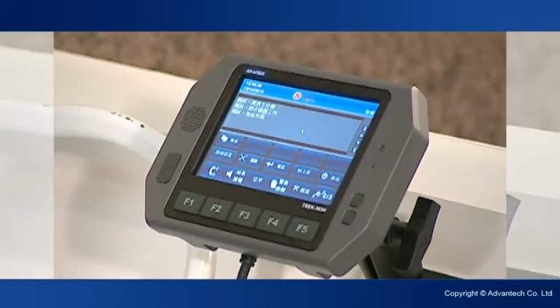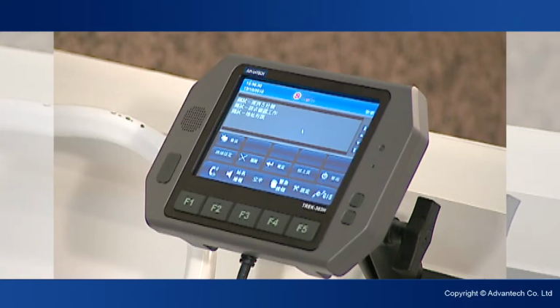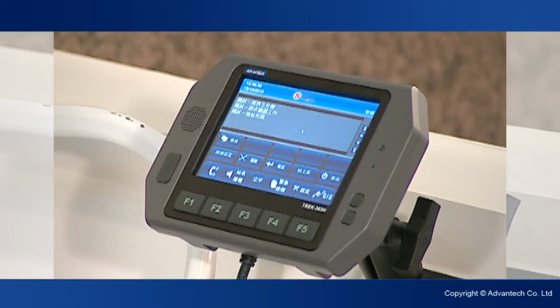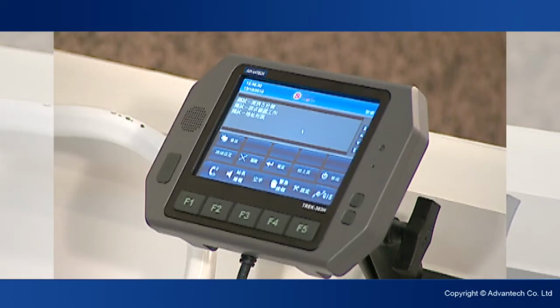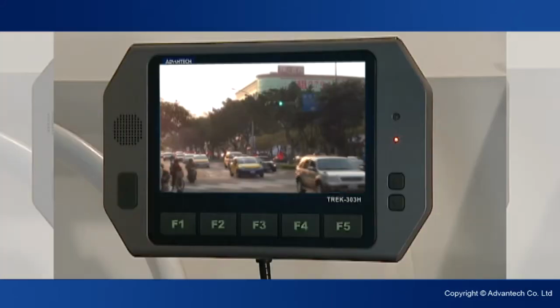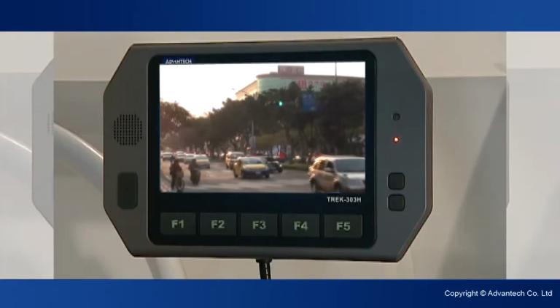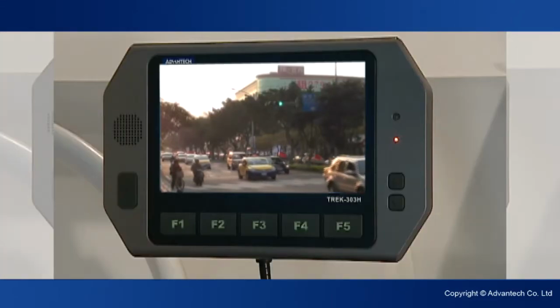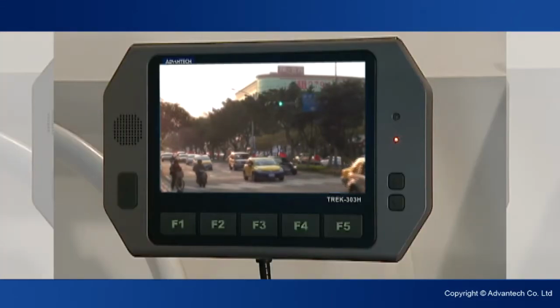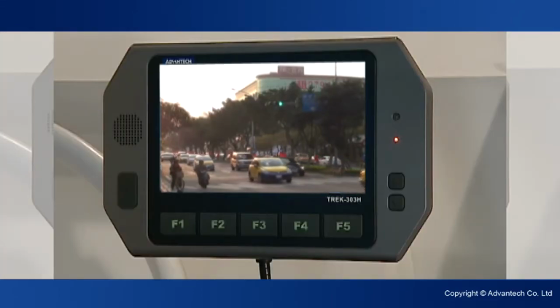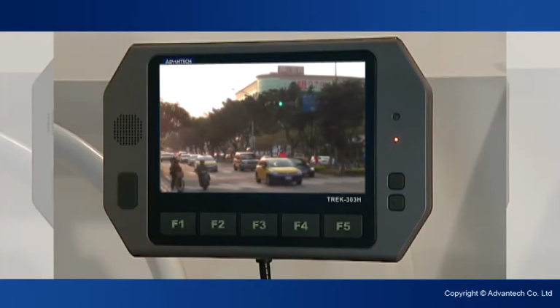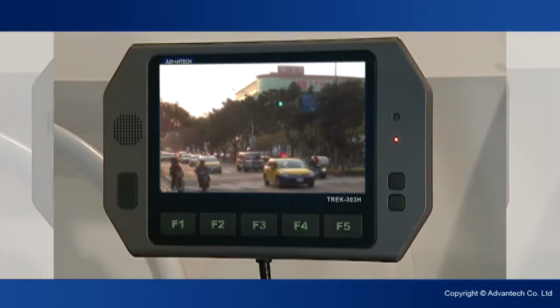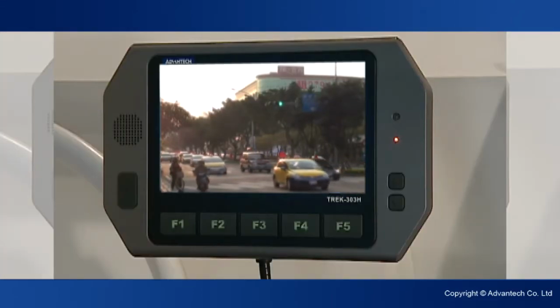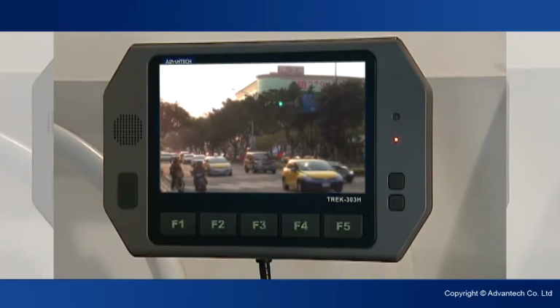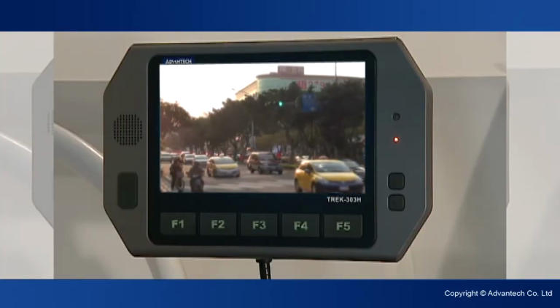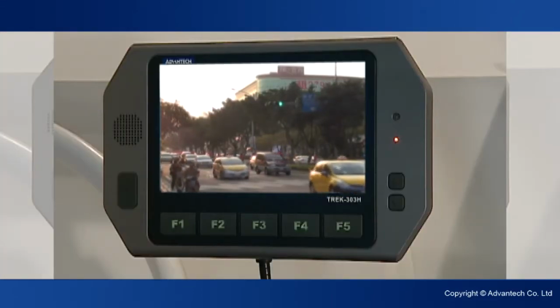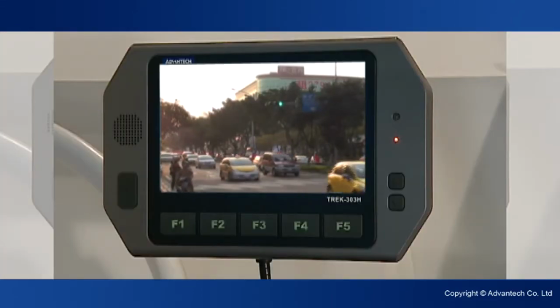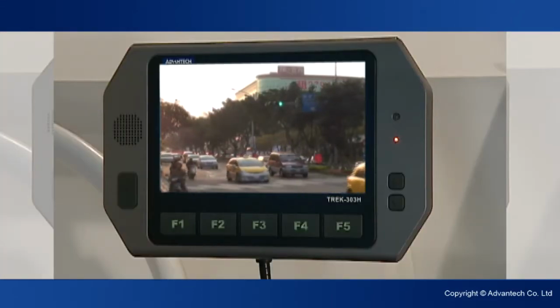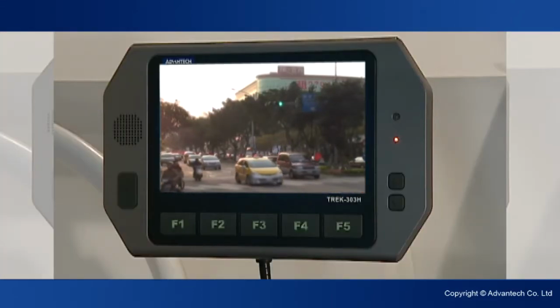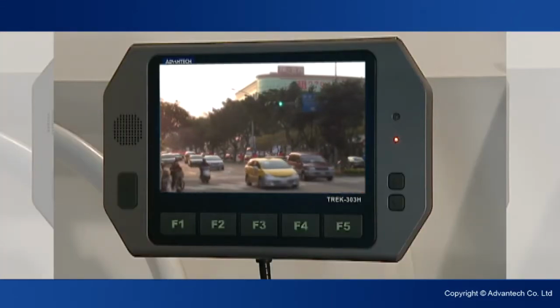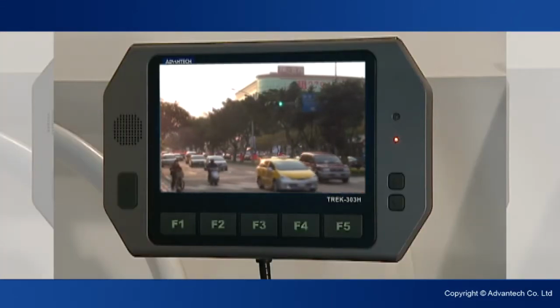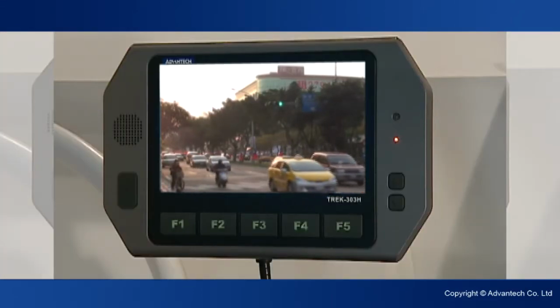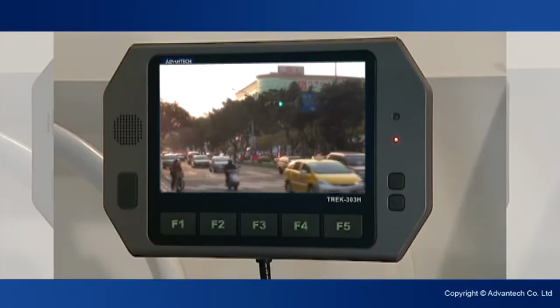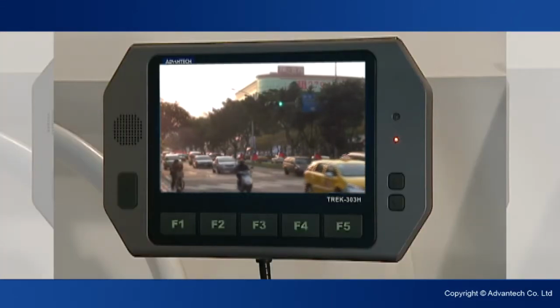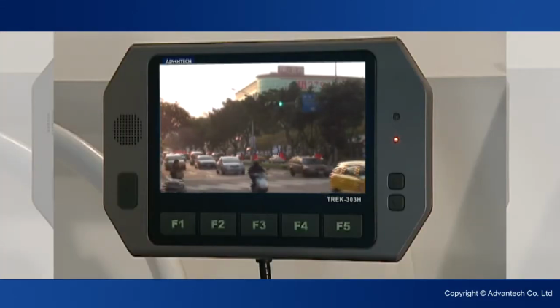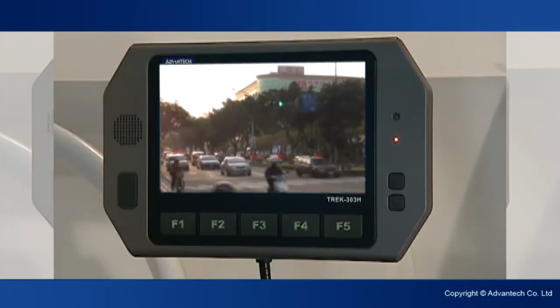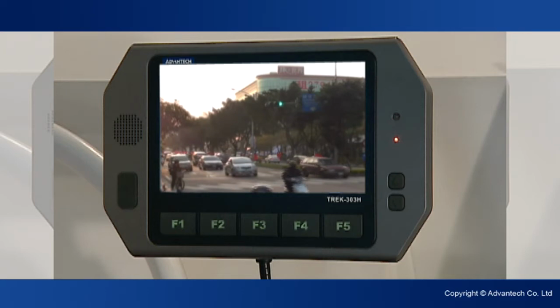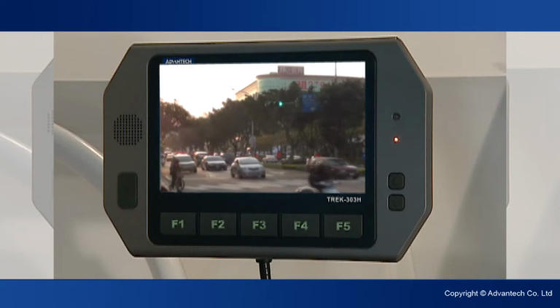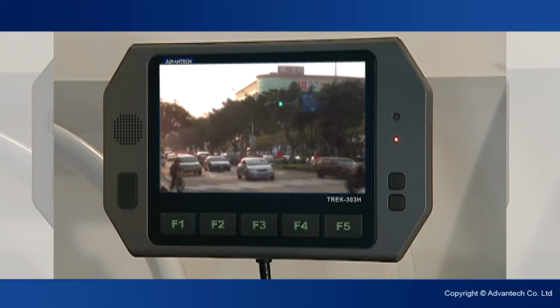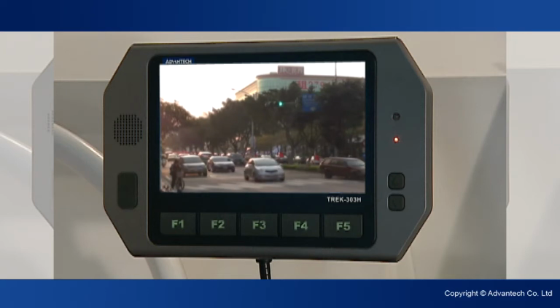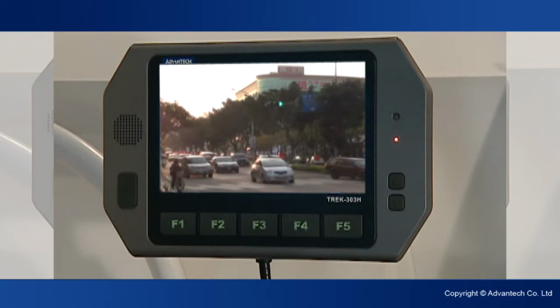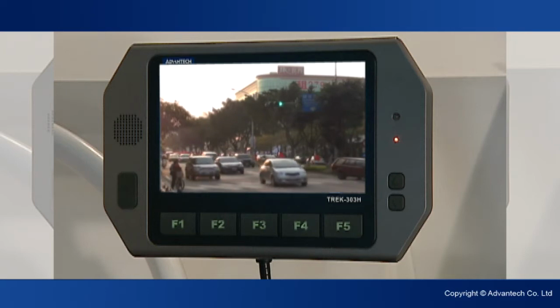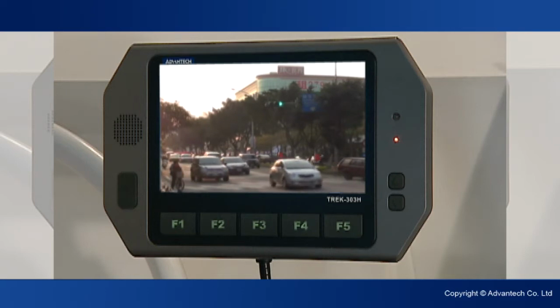The display can be divided into one, two, three, or four screens, each screen displaying a different video feed simultaneously.